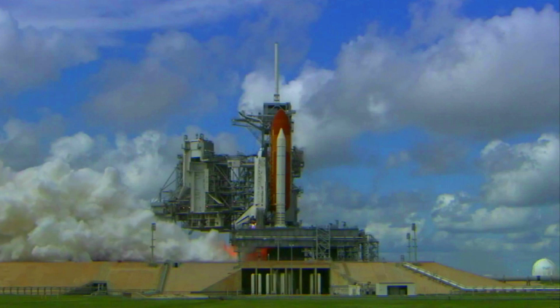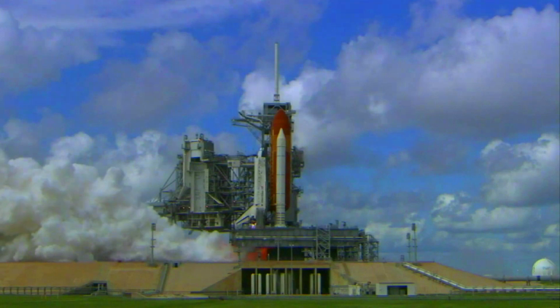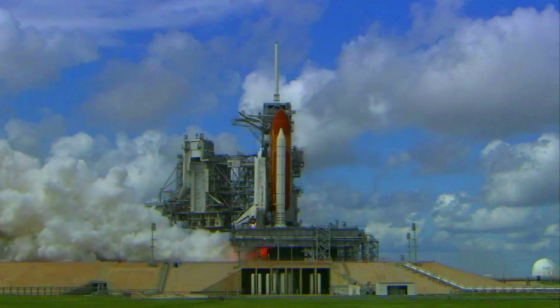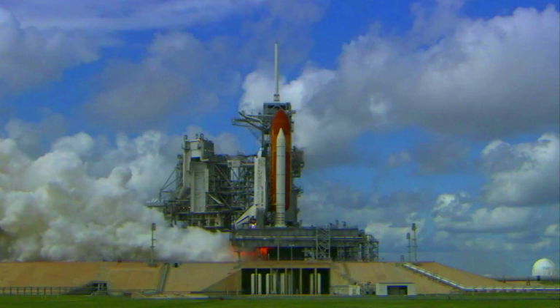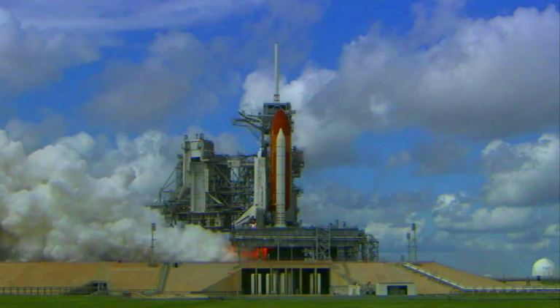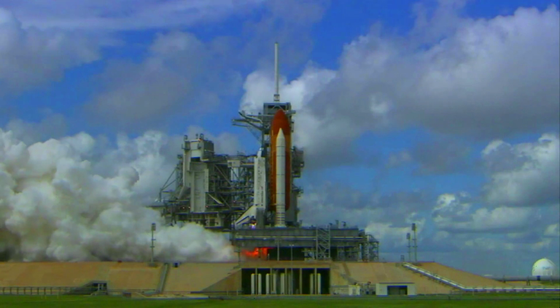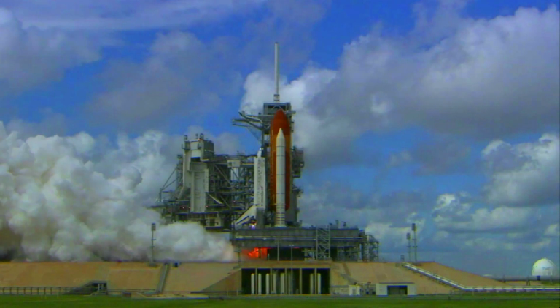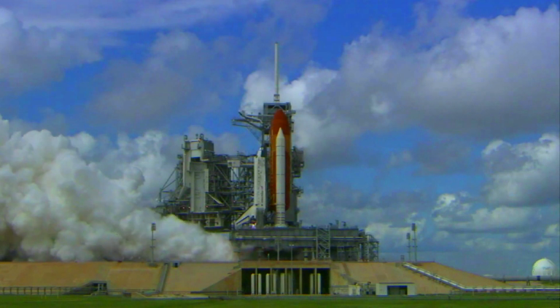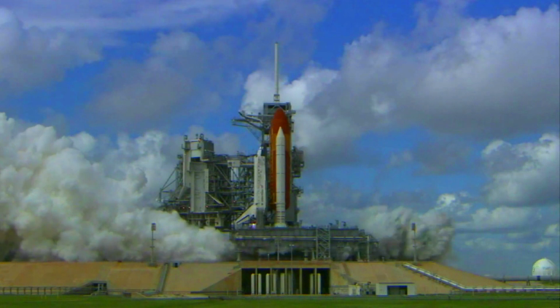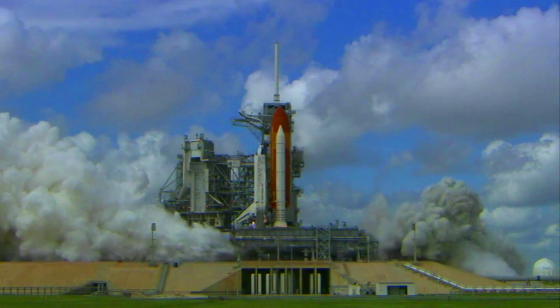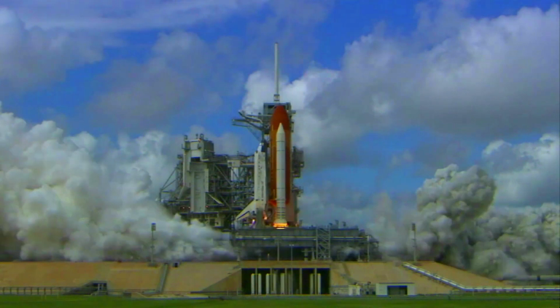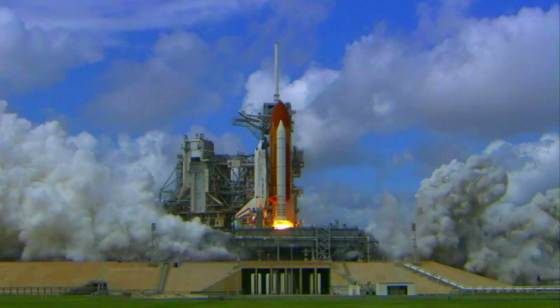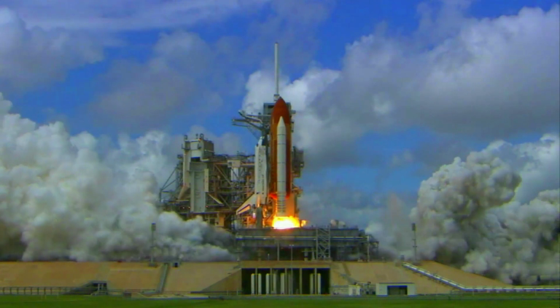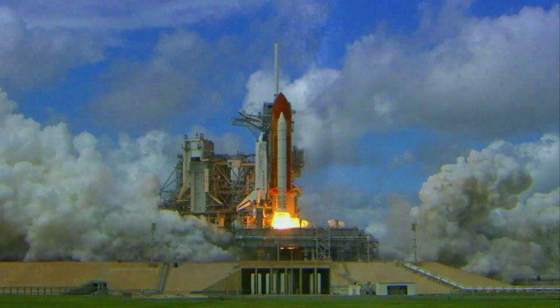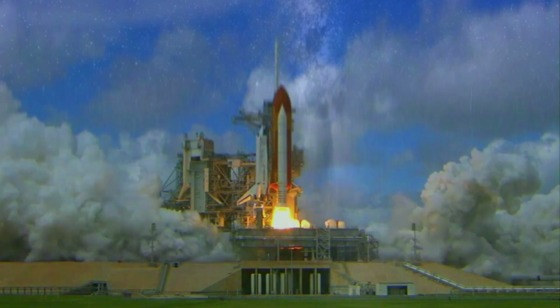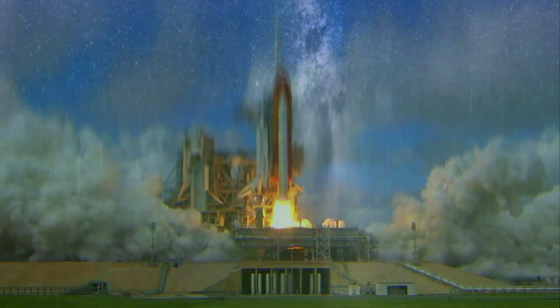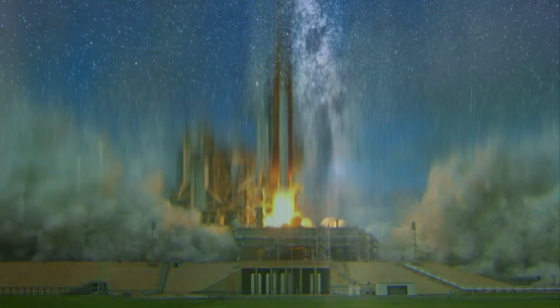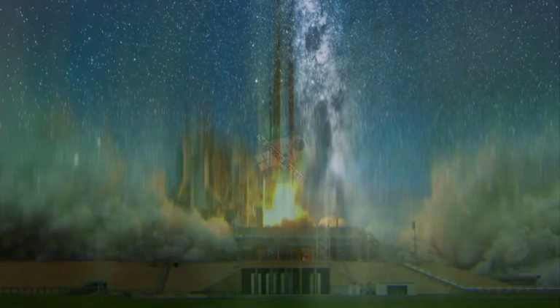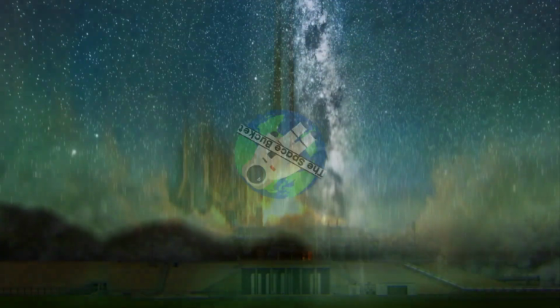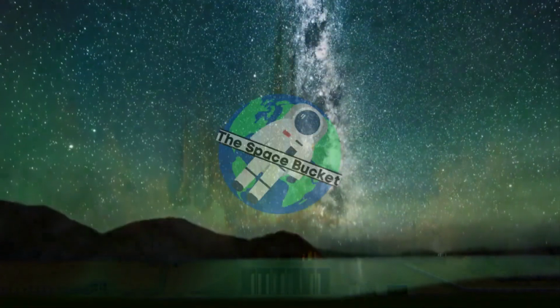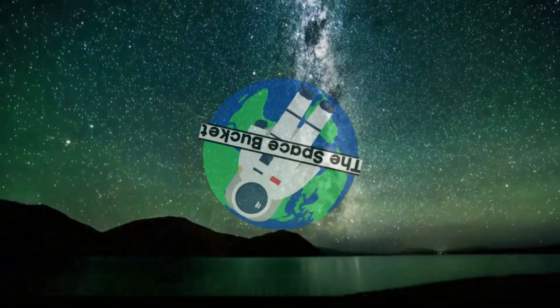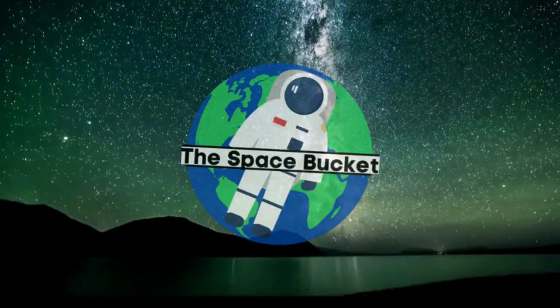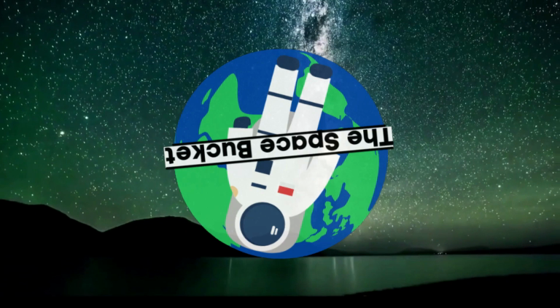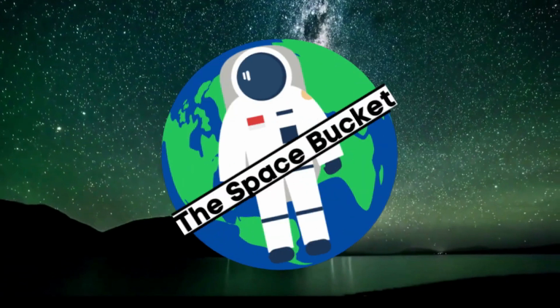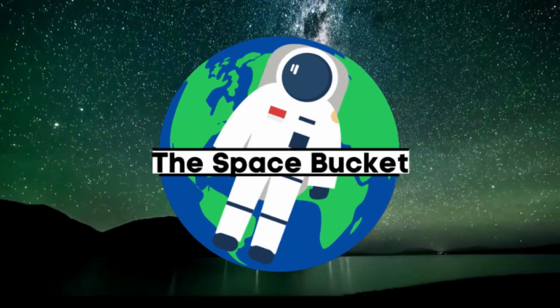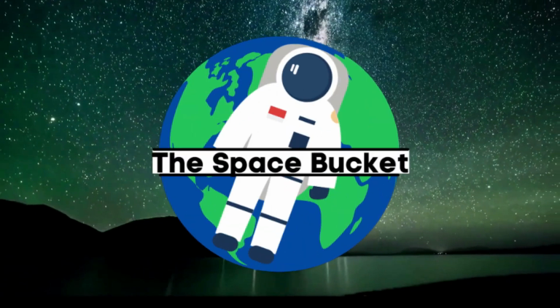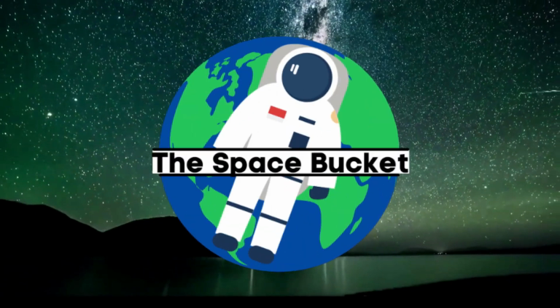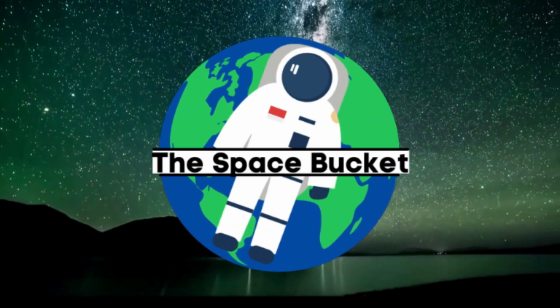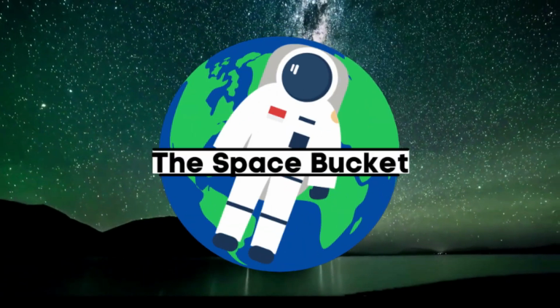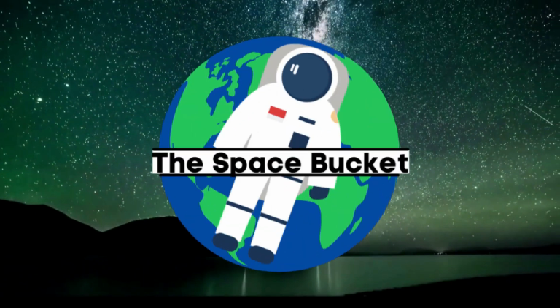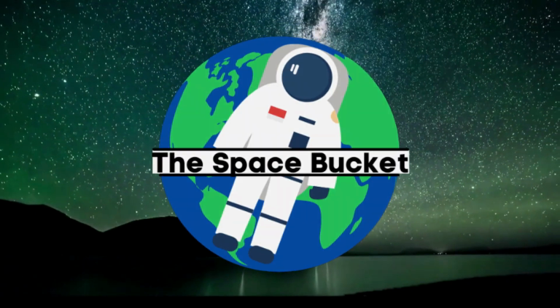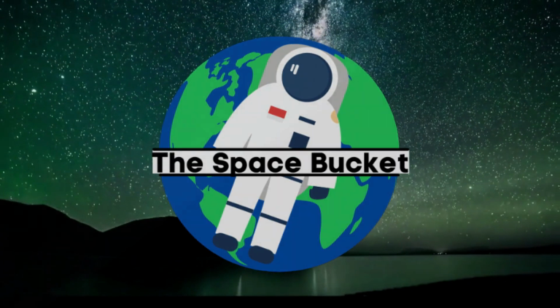3, 2, 1, and liftoff of Discover, hoisting harmony to the heavens.